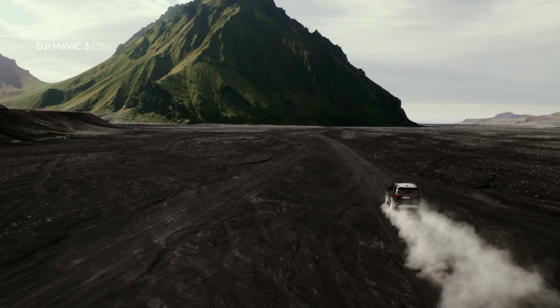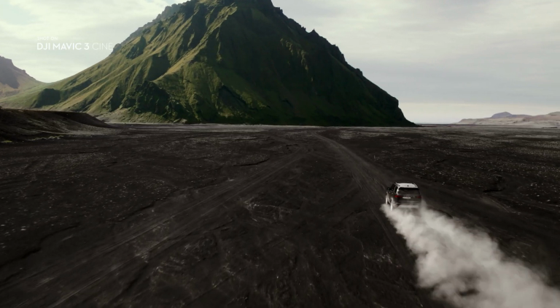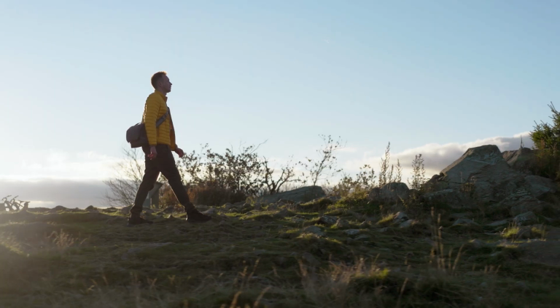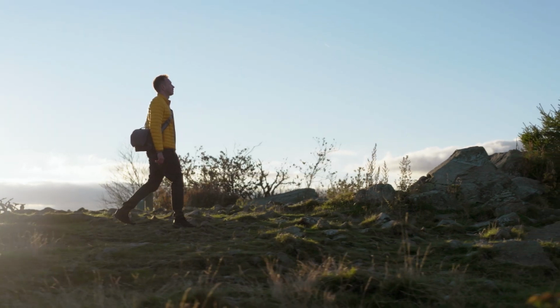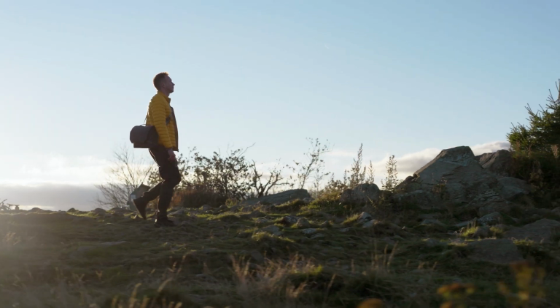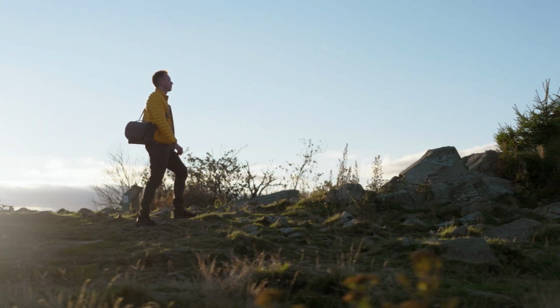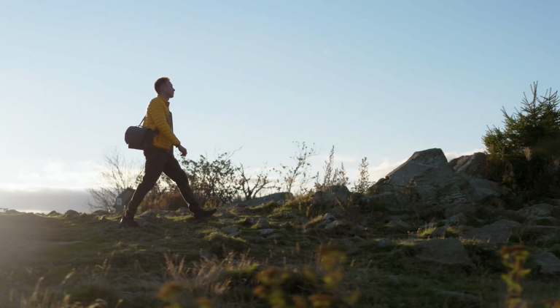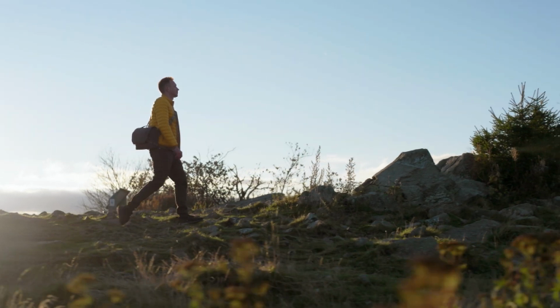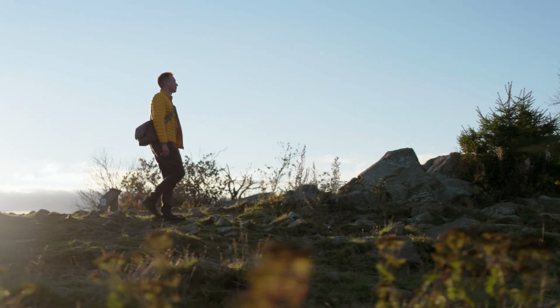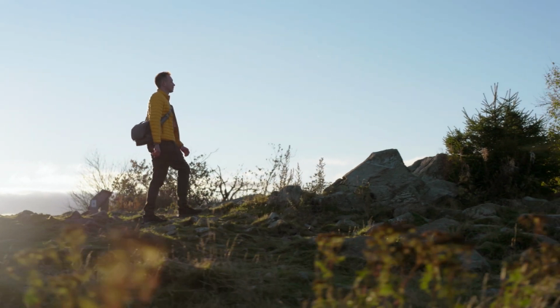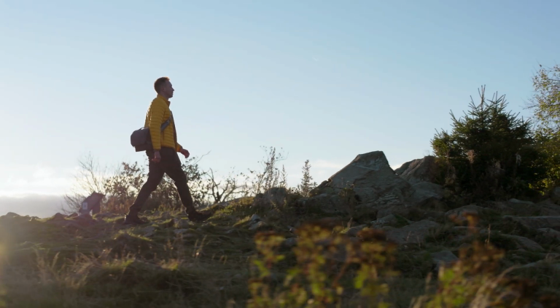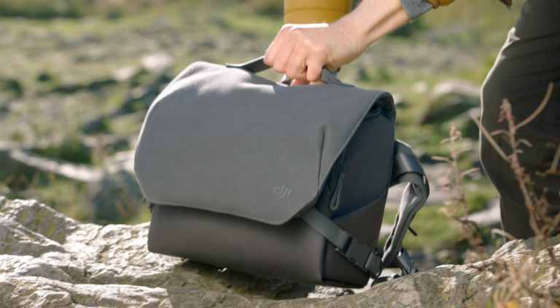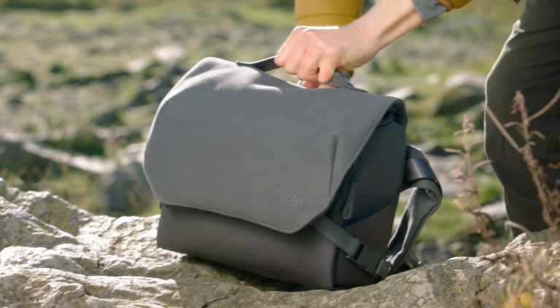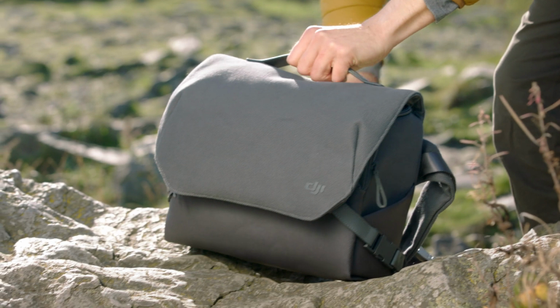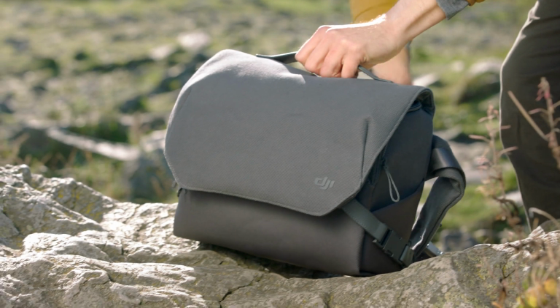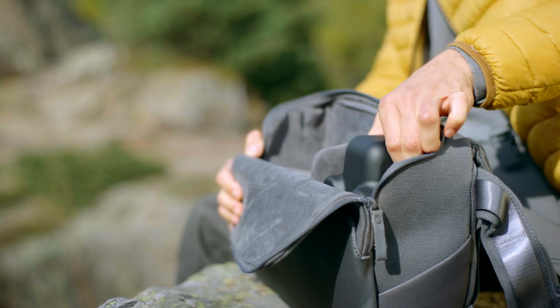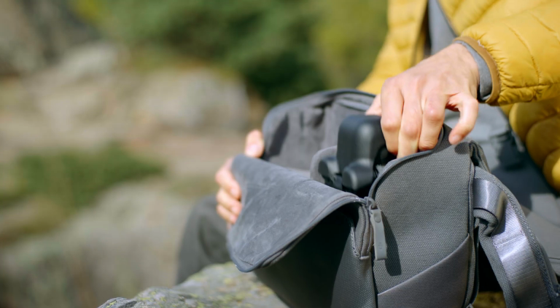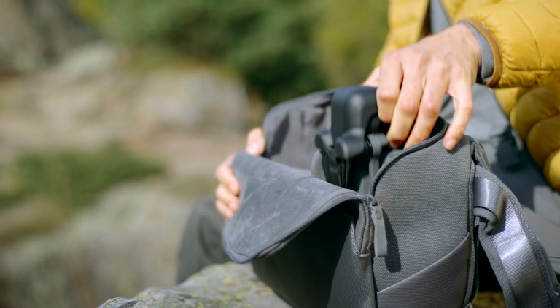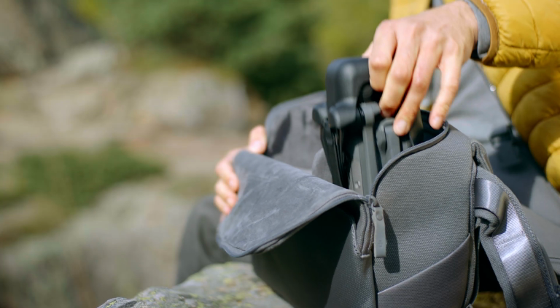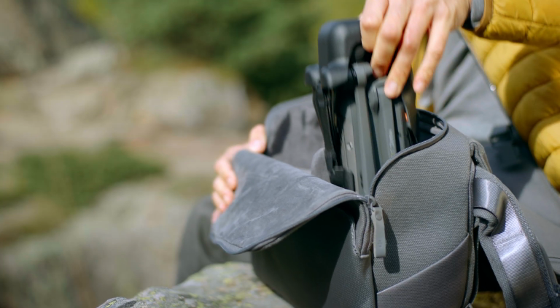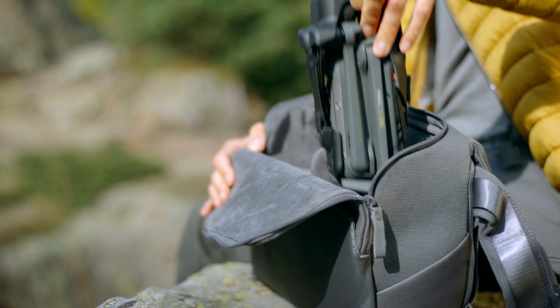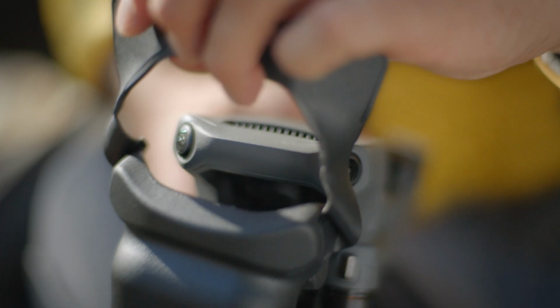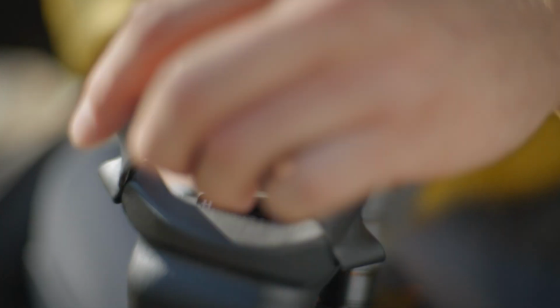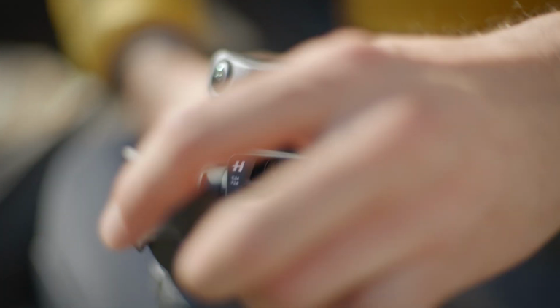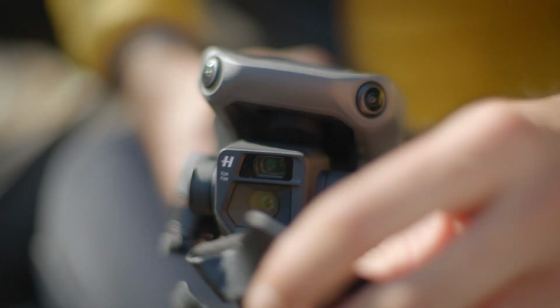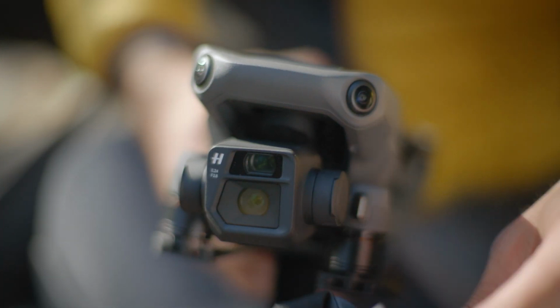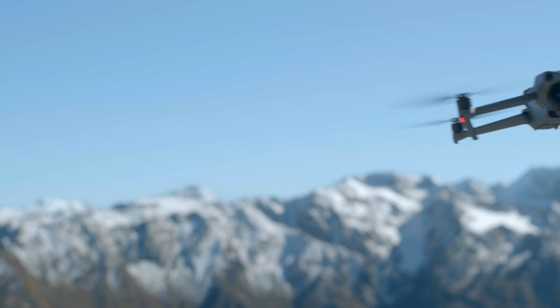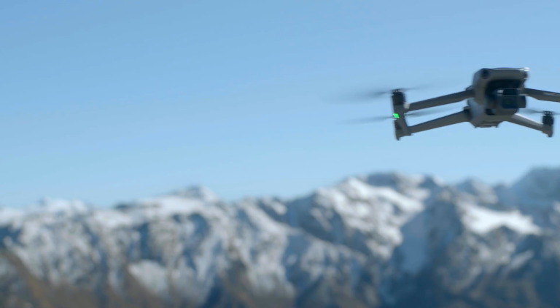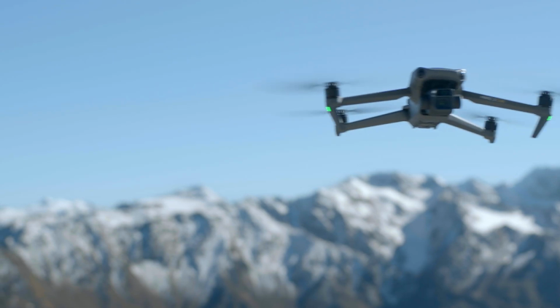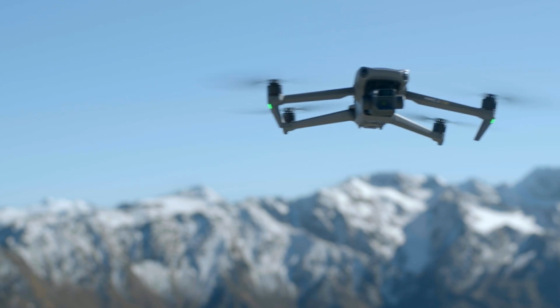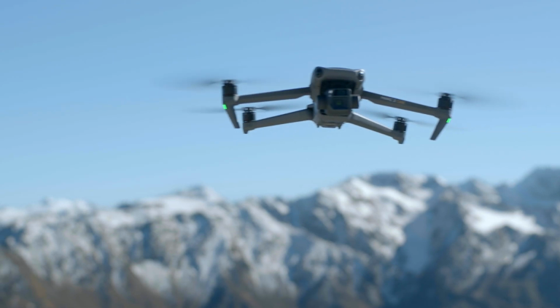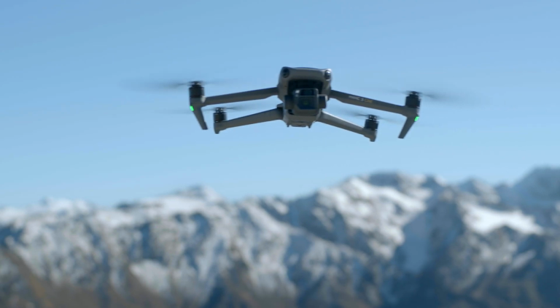Join us as we explore some of the most exciting features of the DJI Mavic 3.